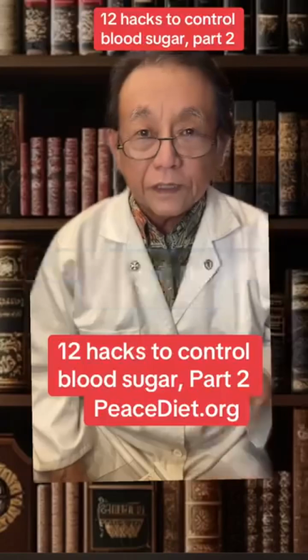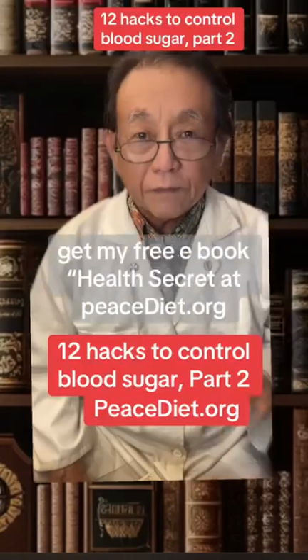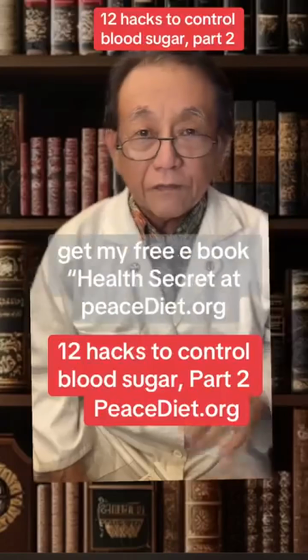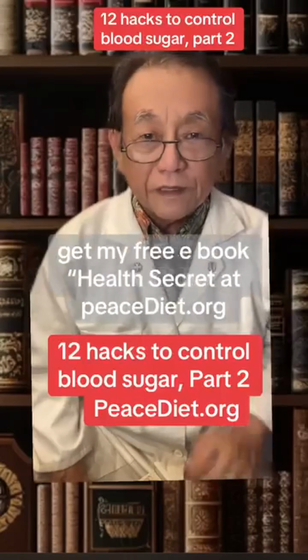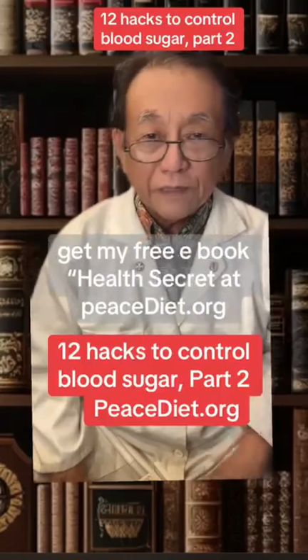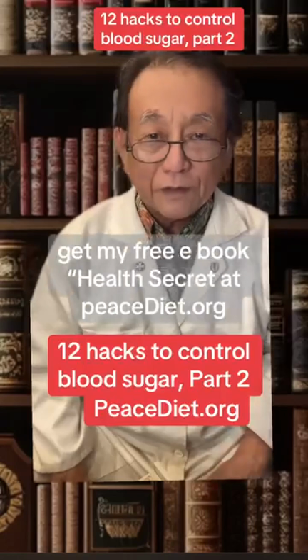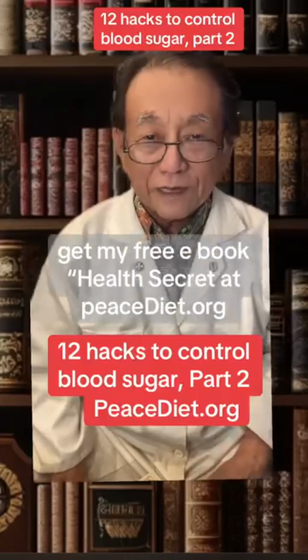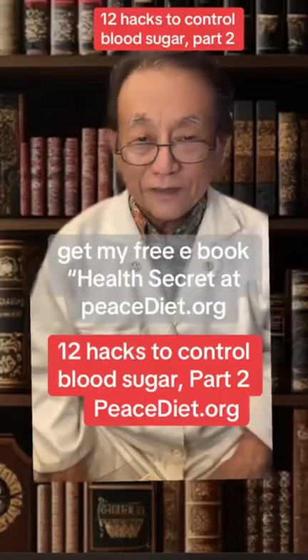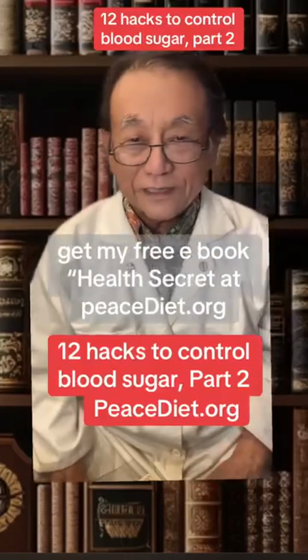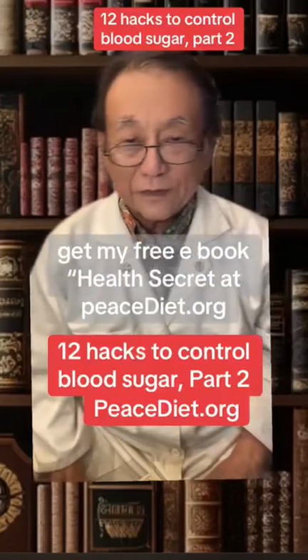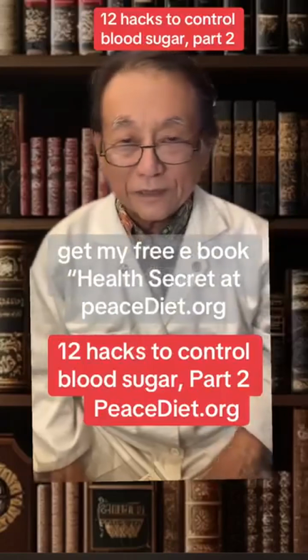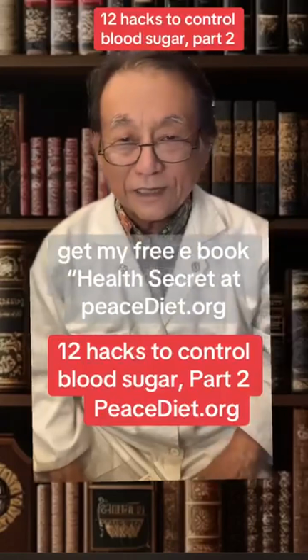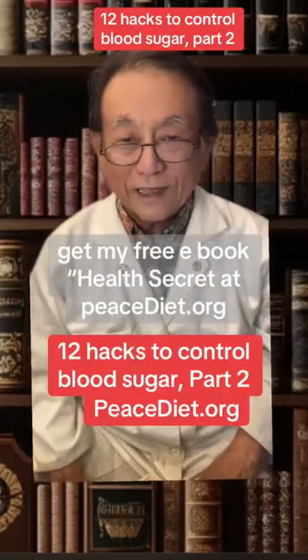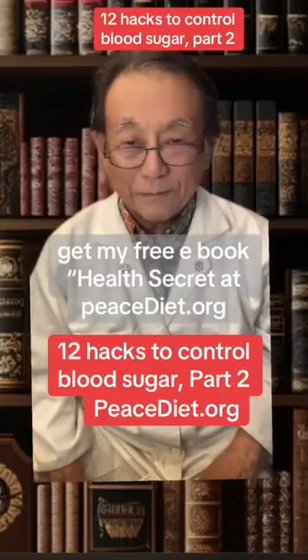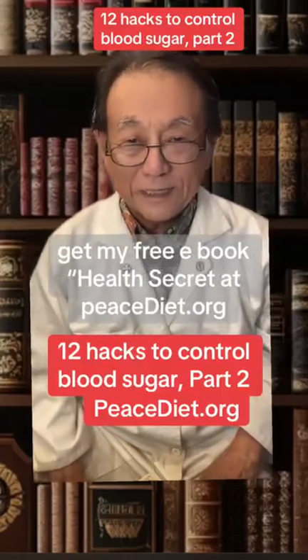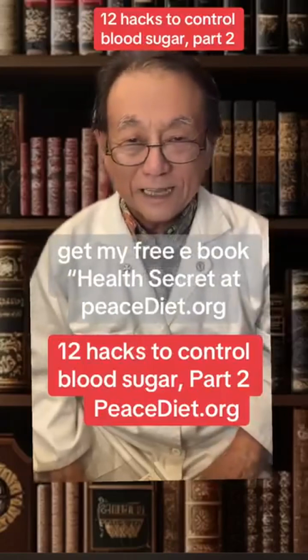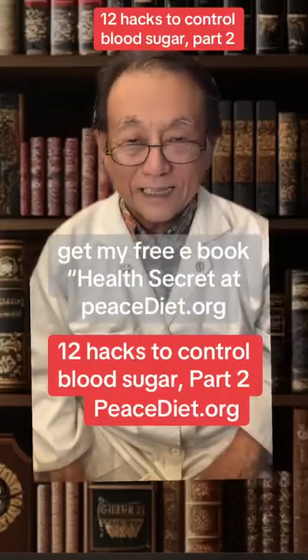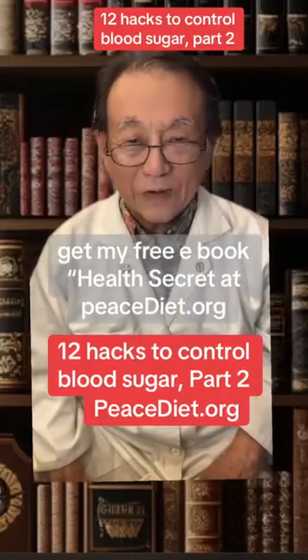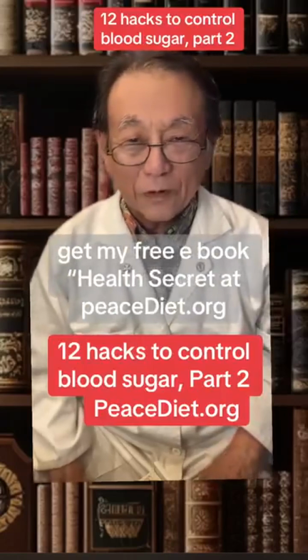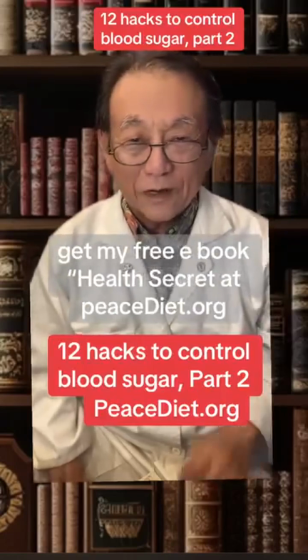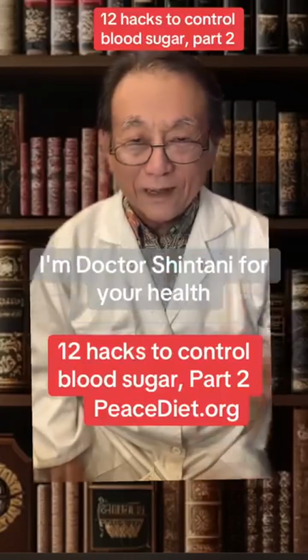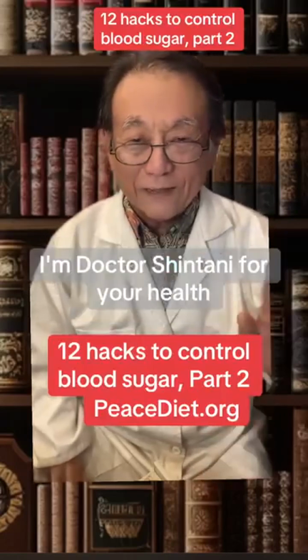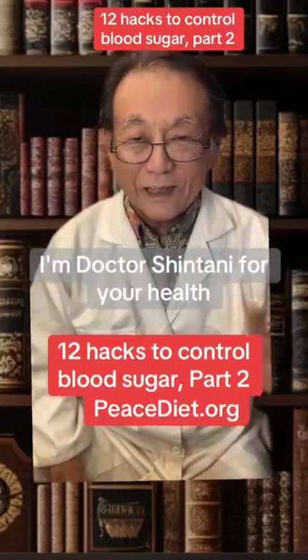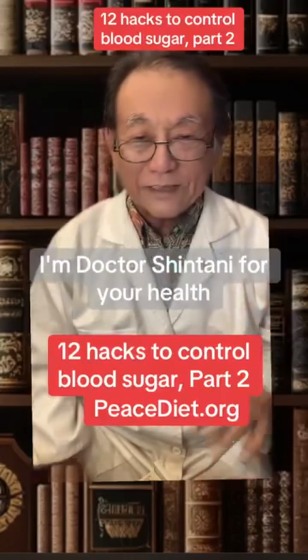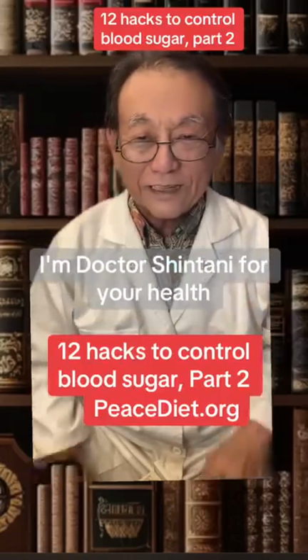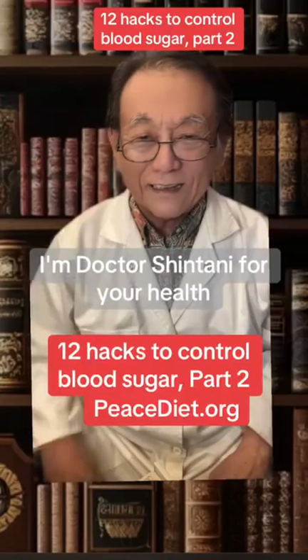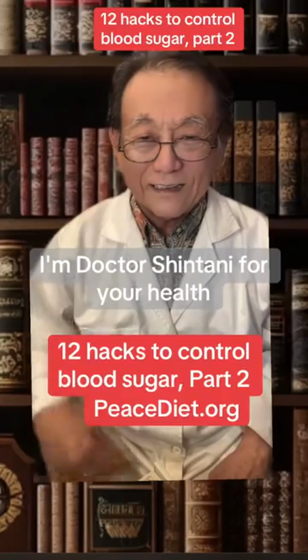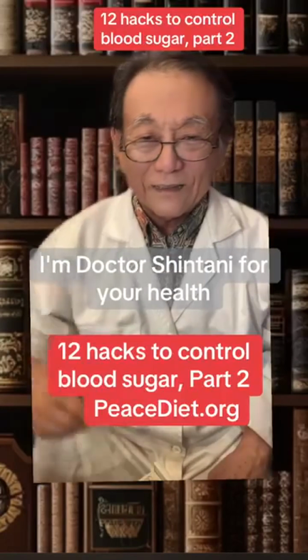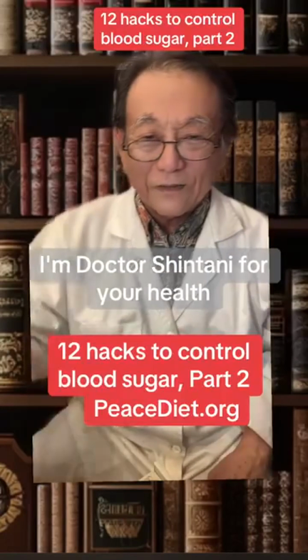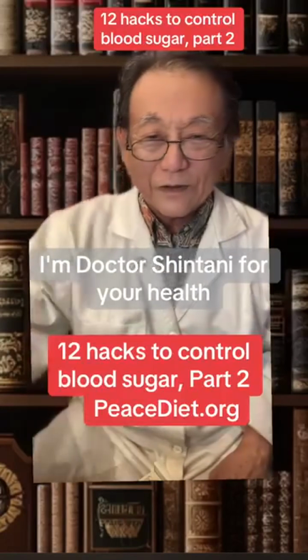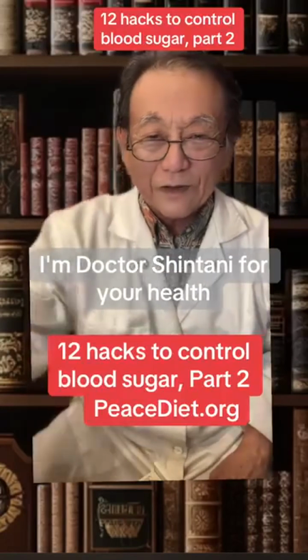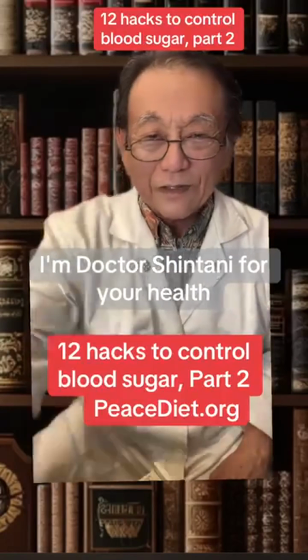get my free e-book, Health Secrets, at peacediet.org. I'm Dr. Shintani for your health.